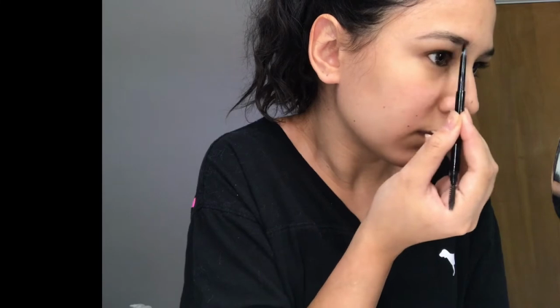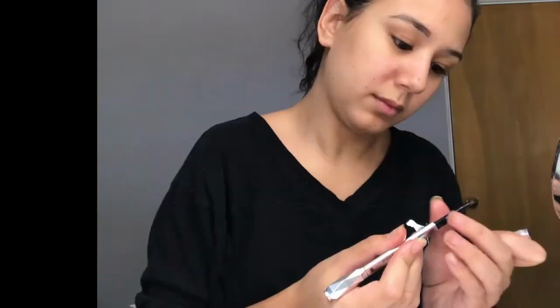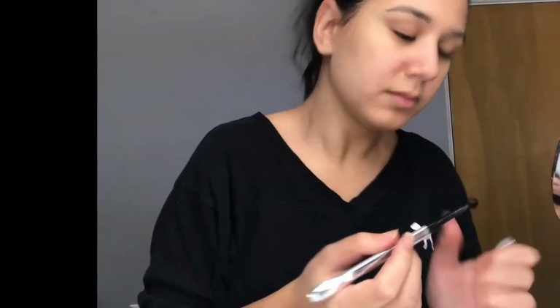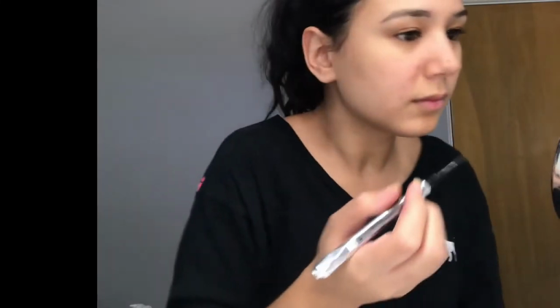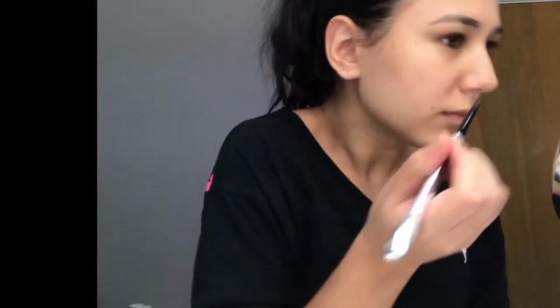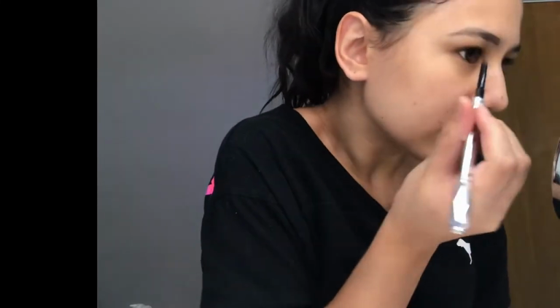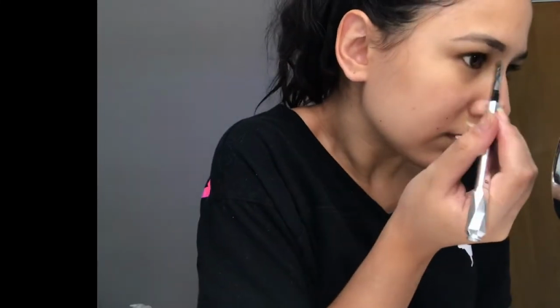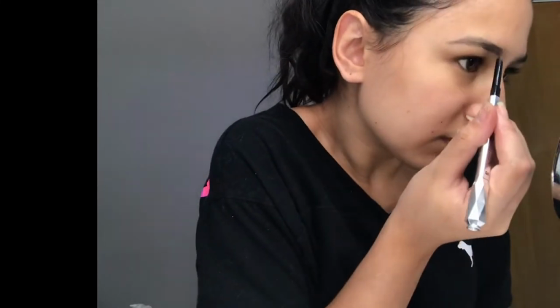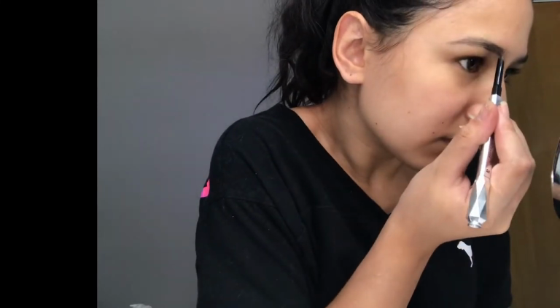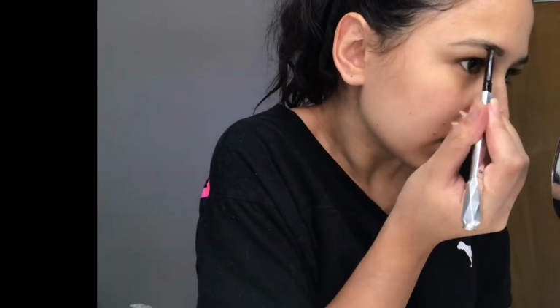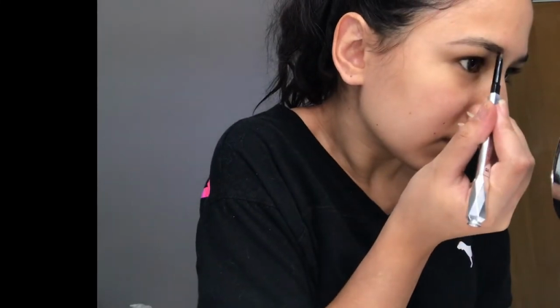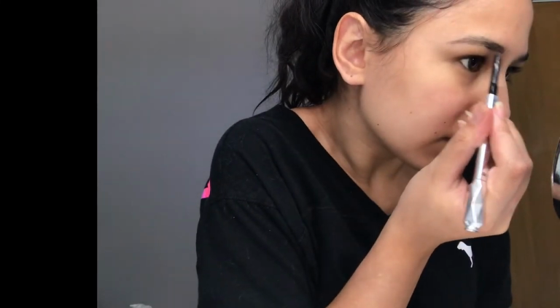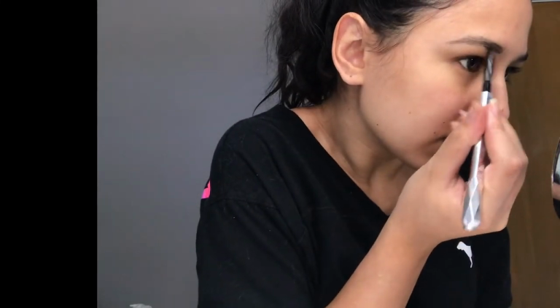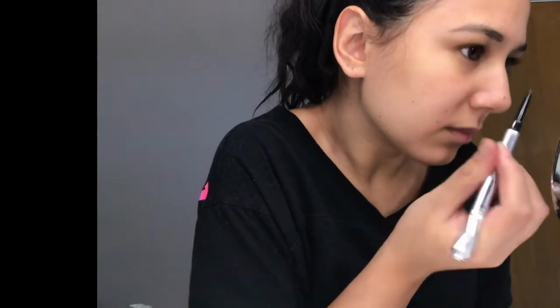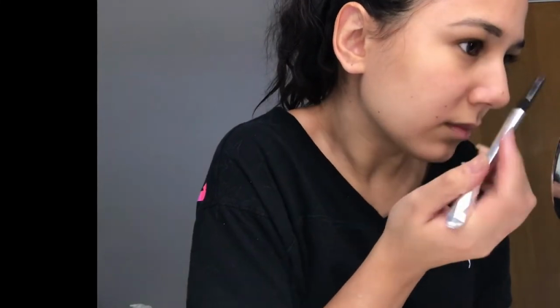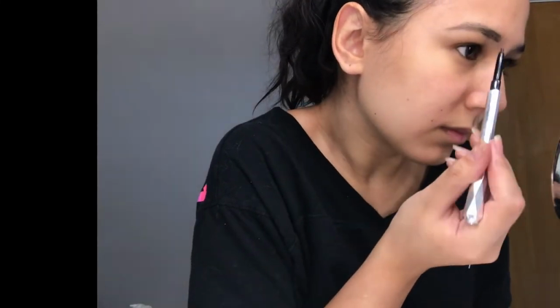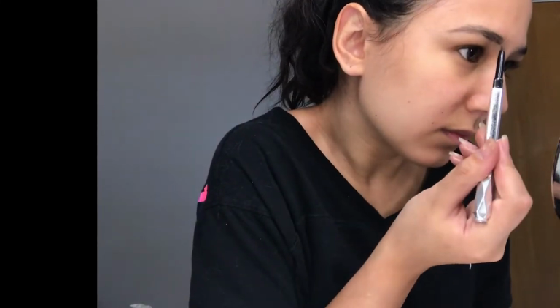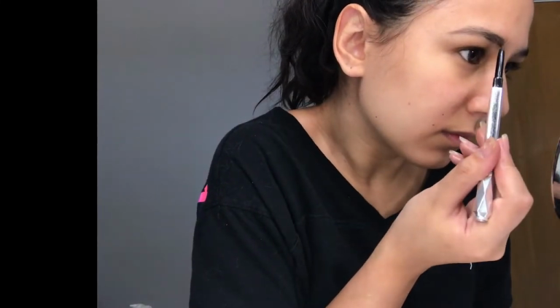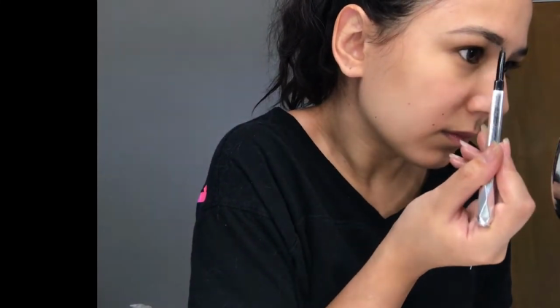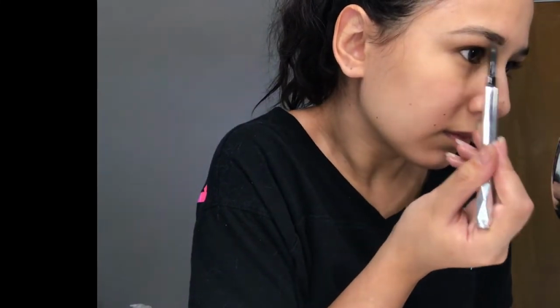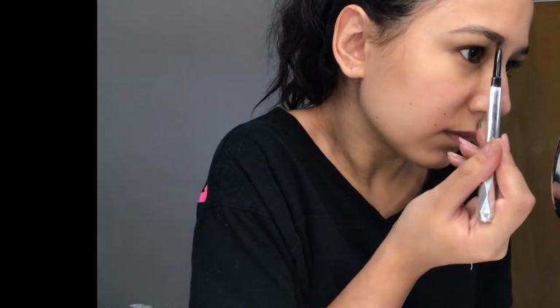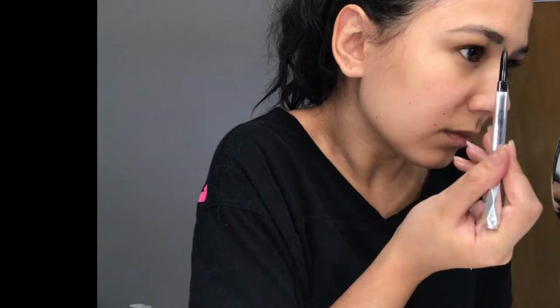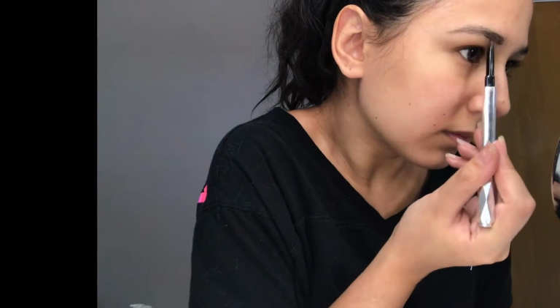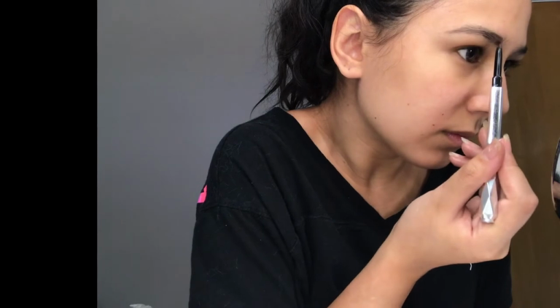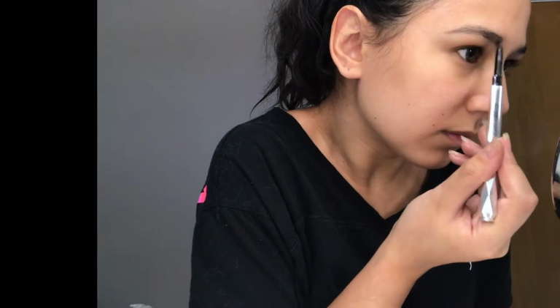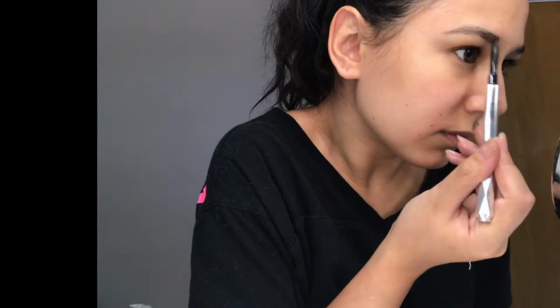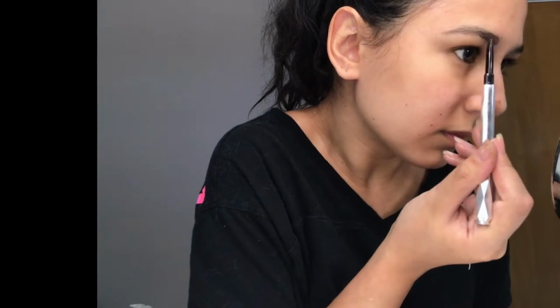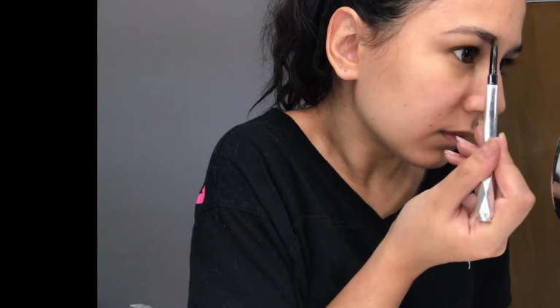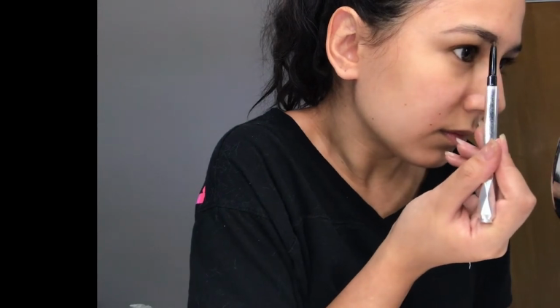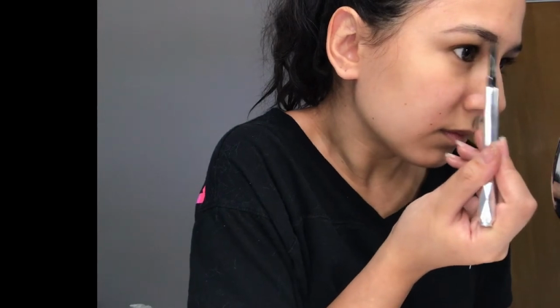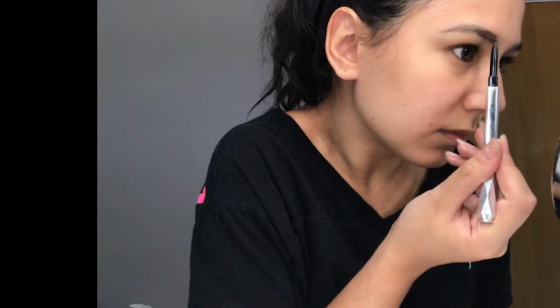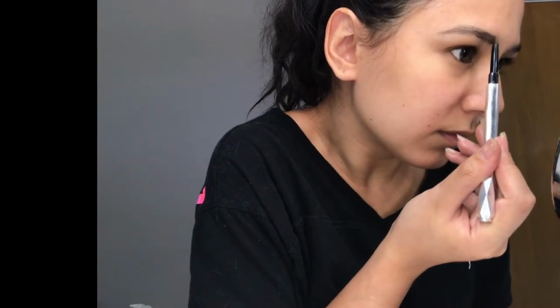I'm taking such dark colors for my brows just because I want a very orangey and black typical Halloween look.